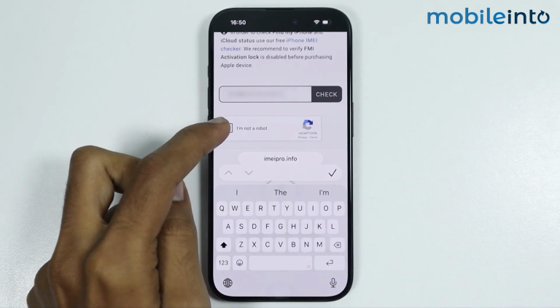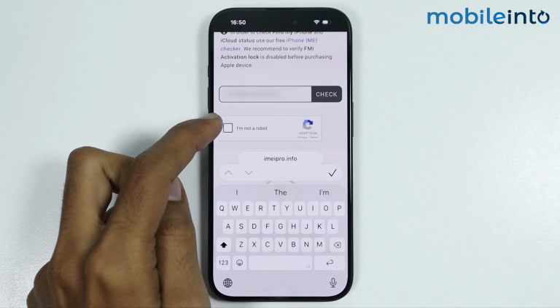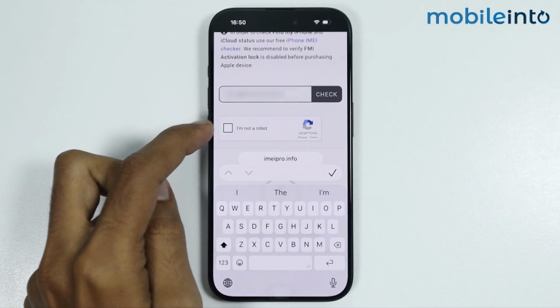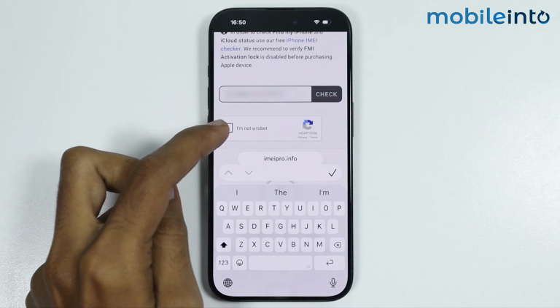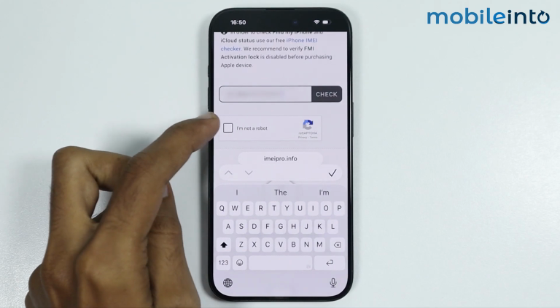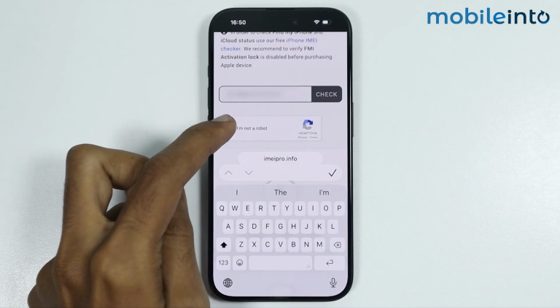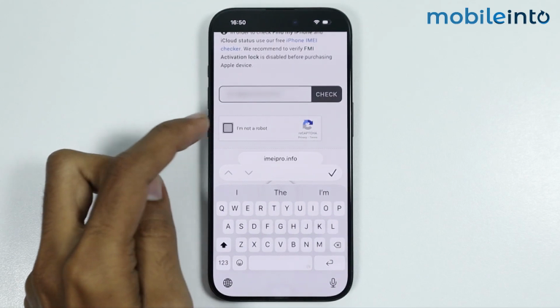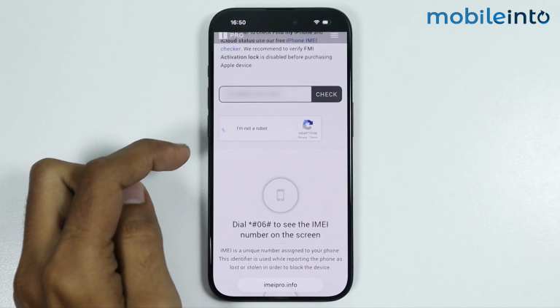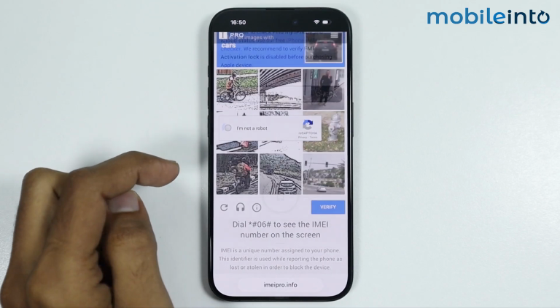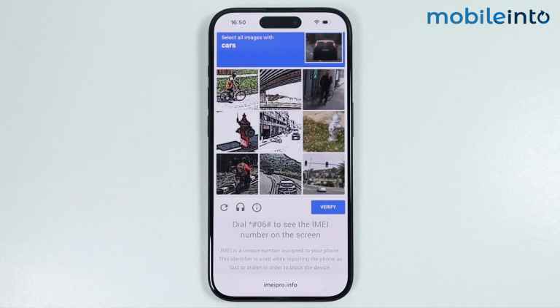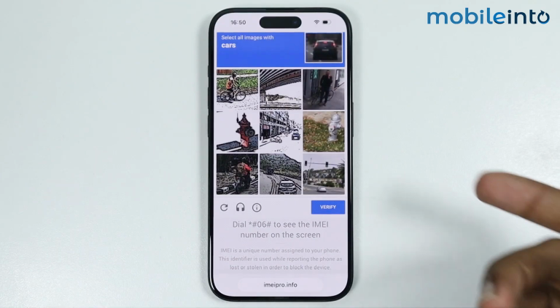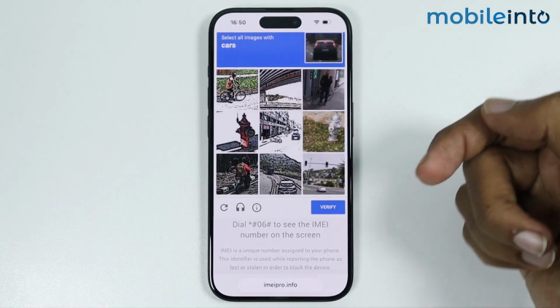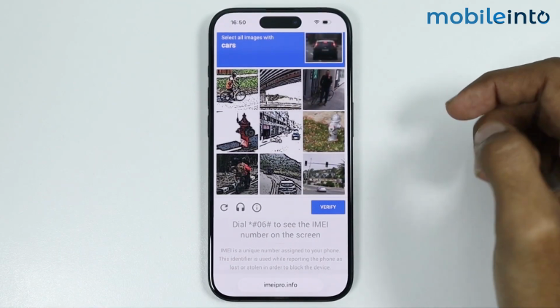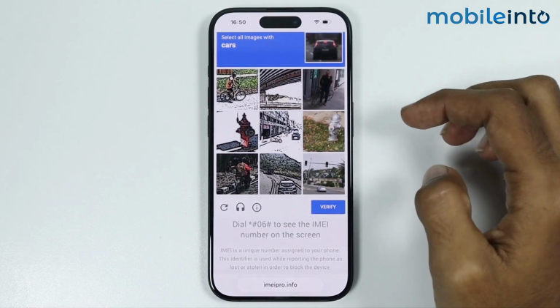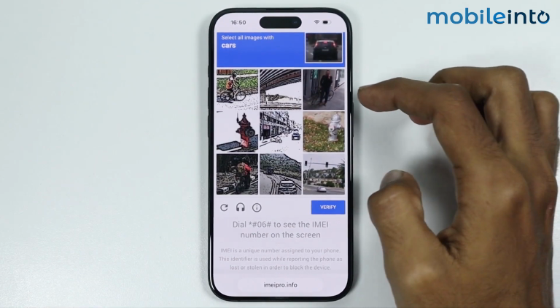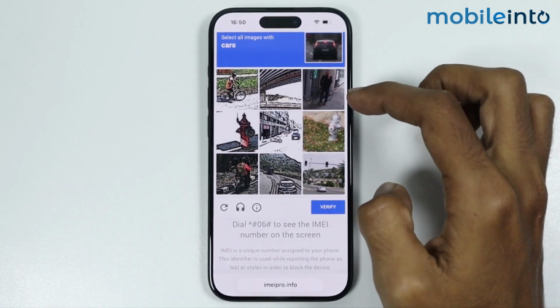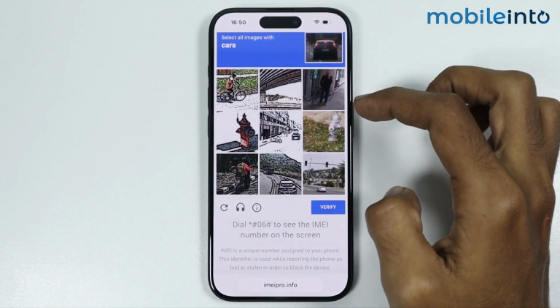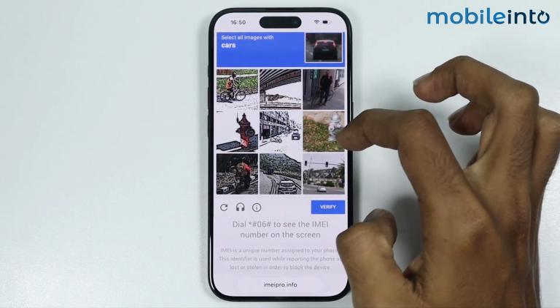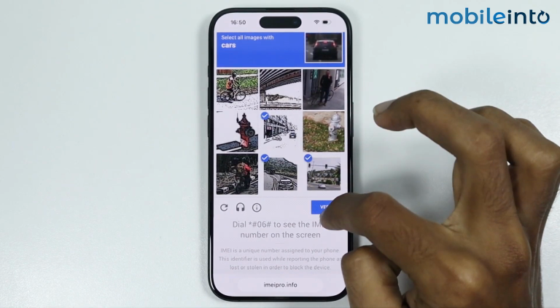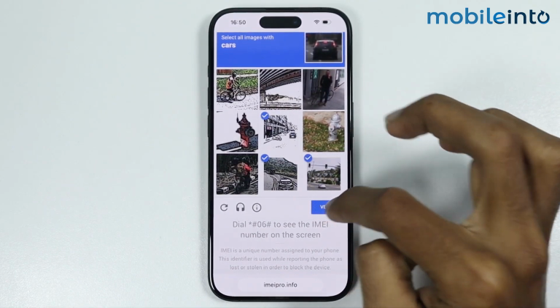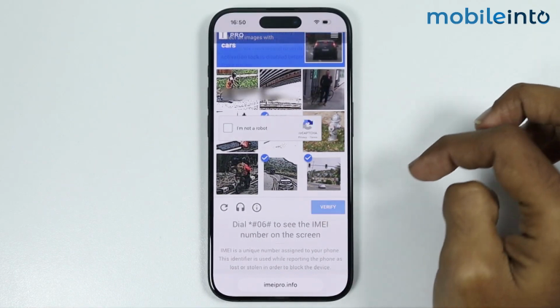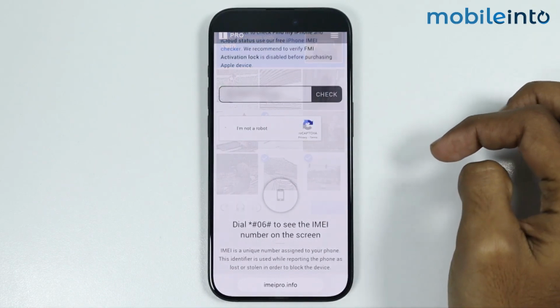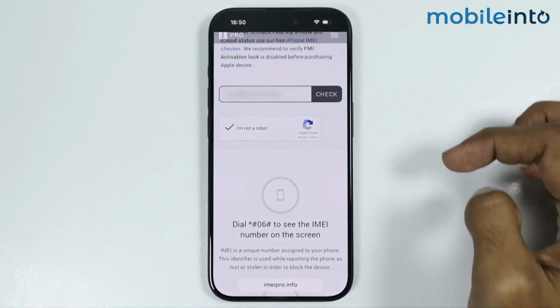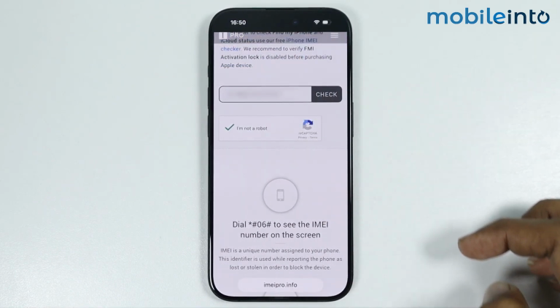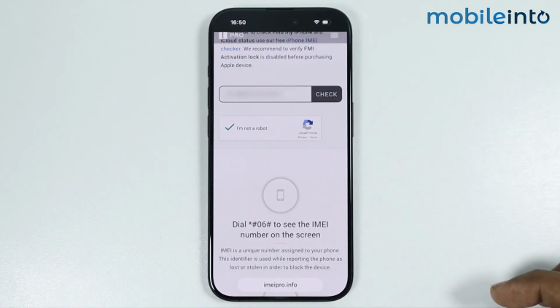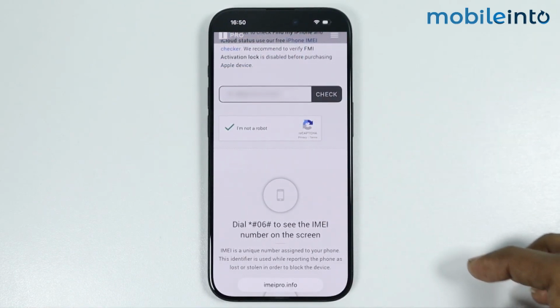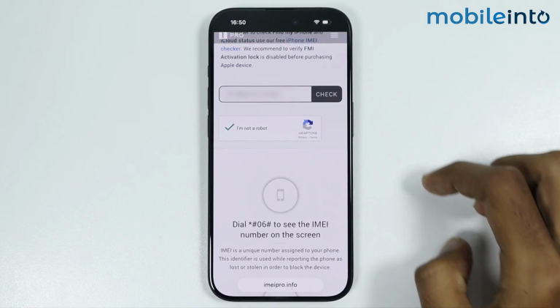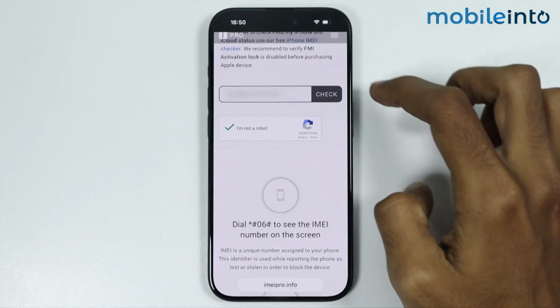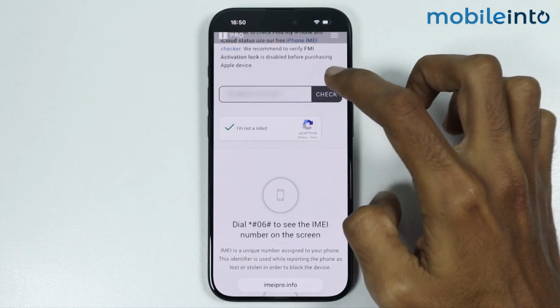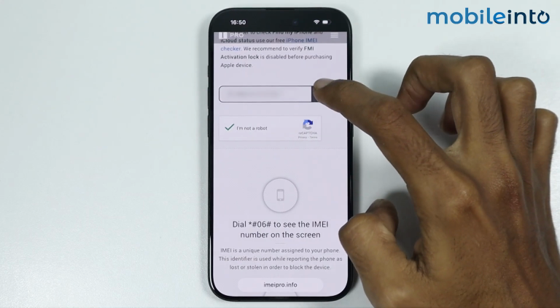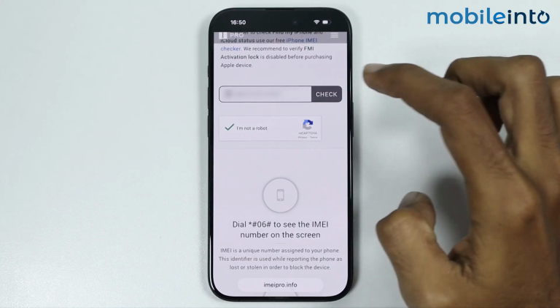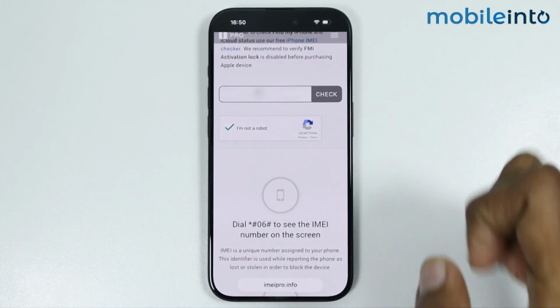Then tap on 'I am not a robot' and answer the question. Then tap on Verify, and tap on Check.